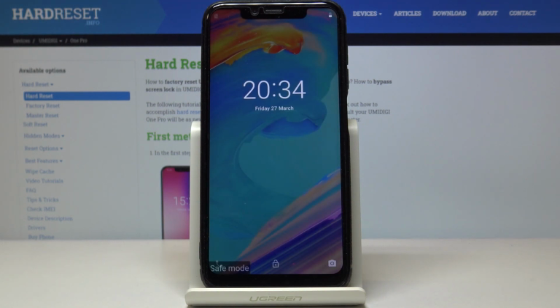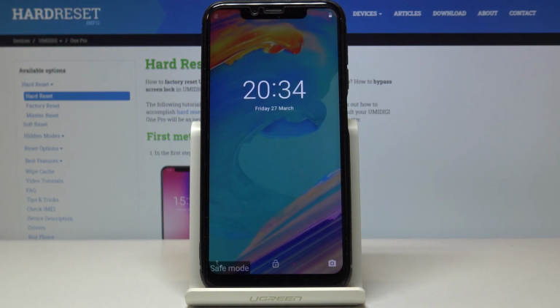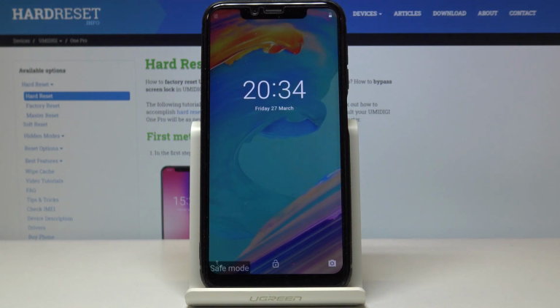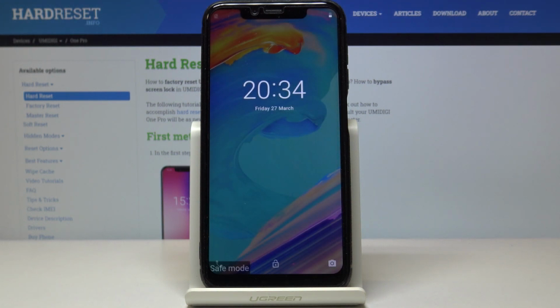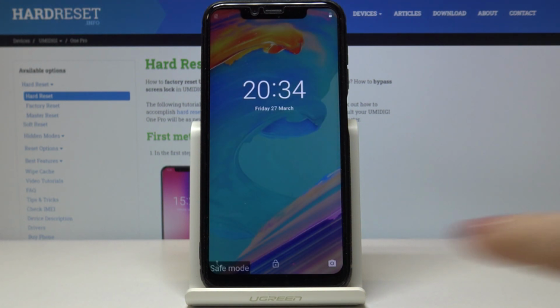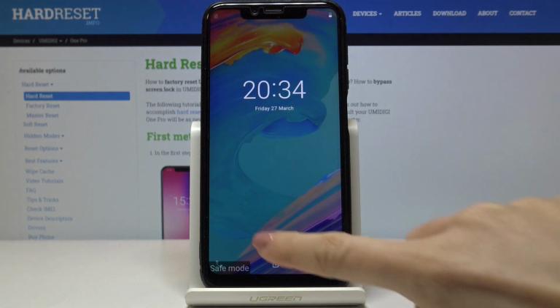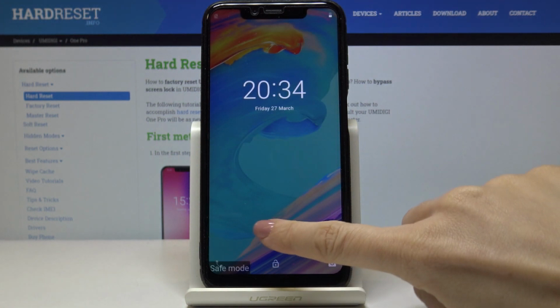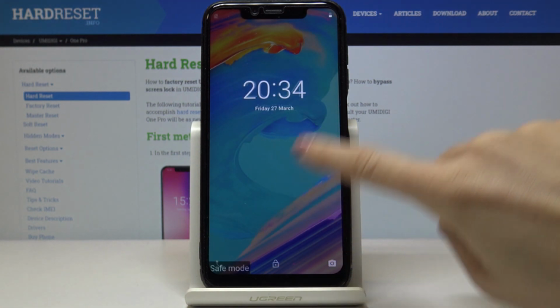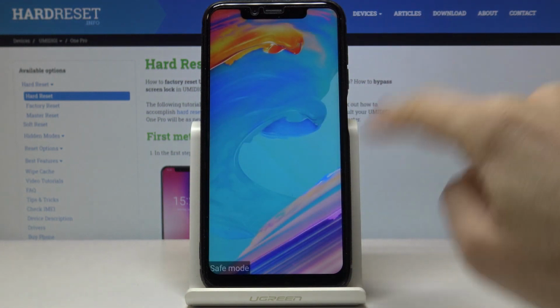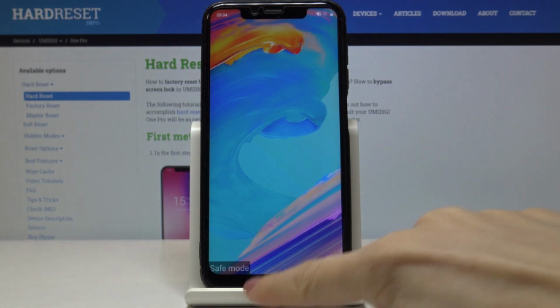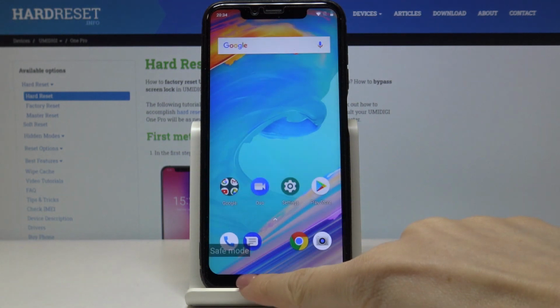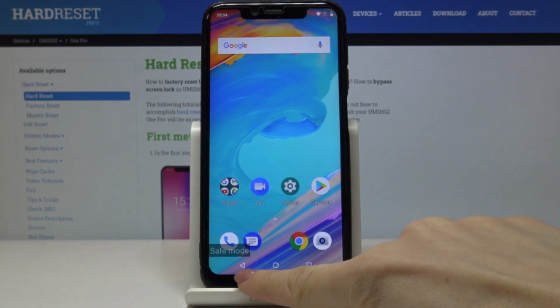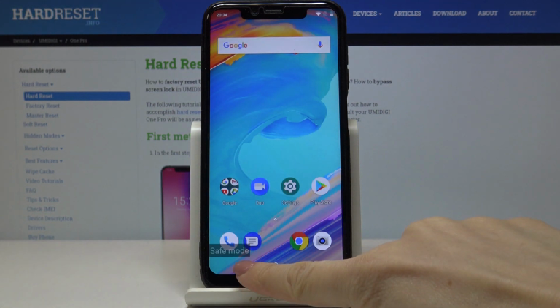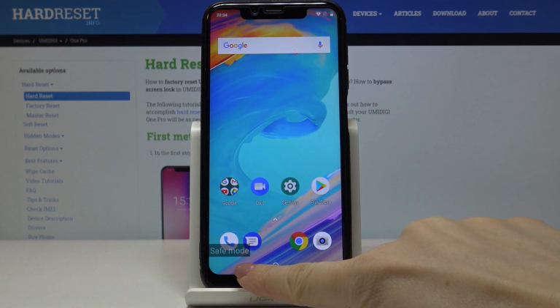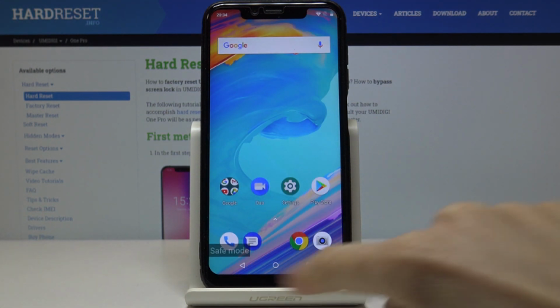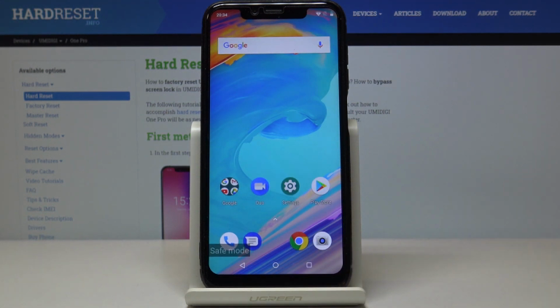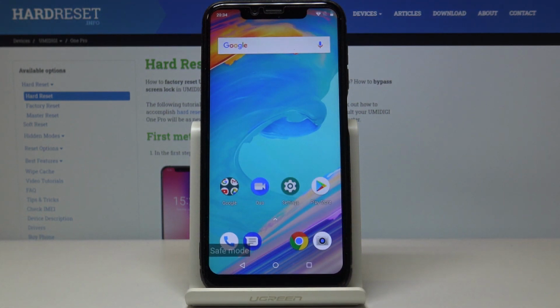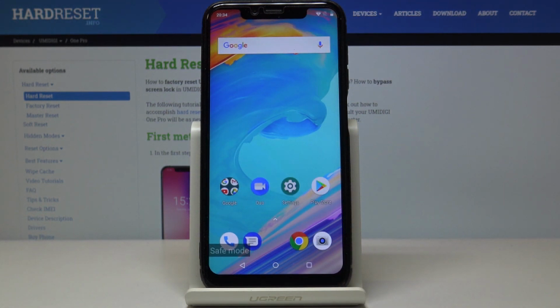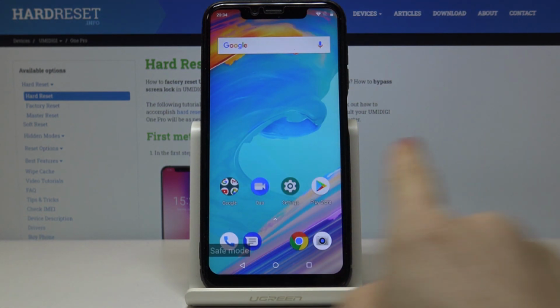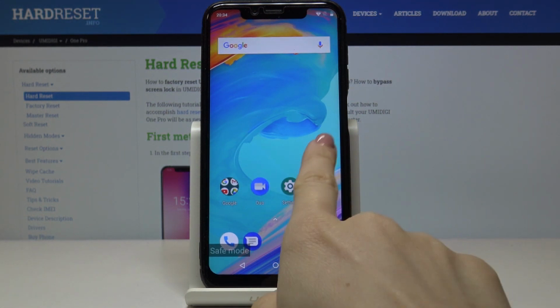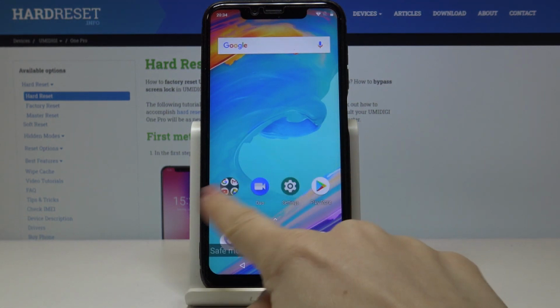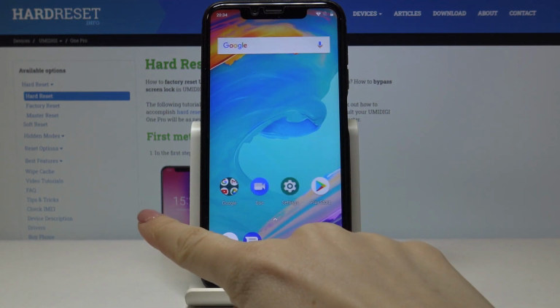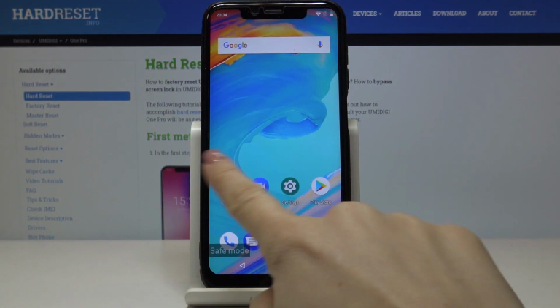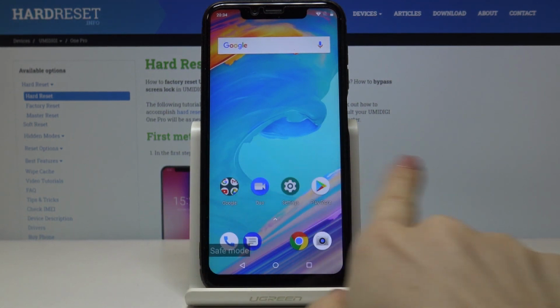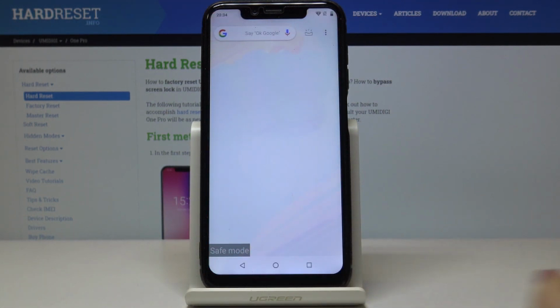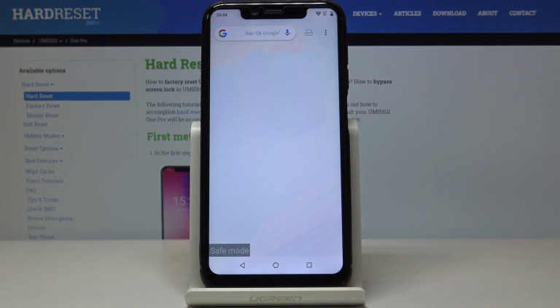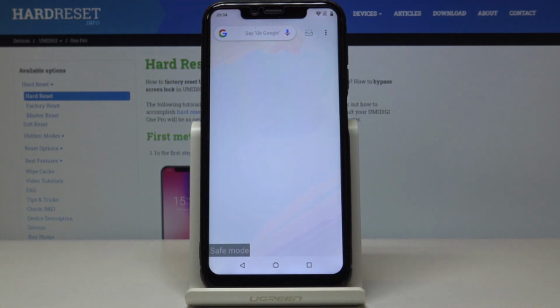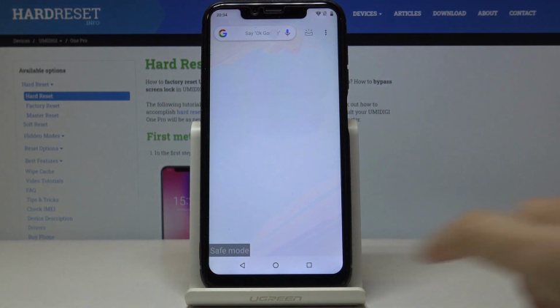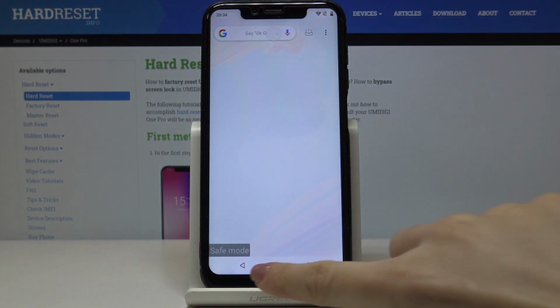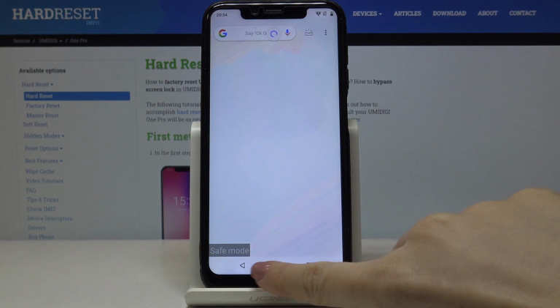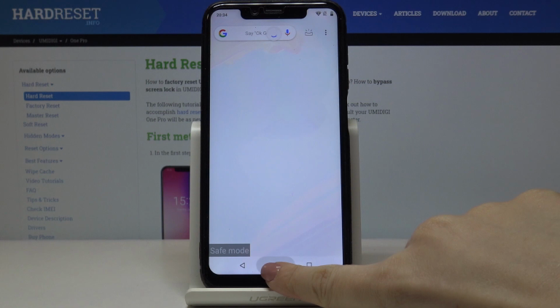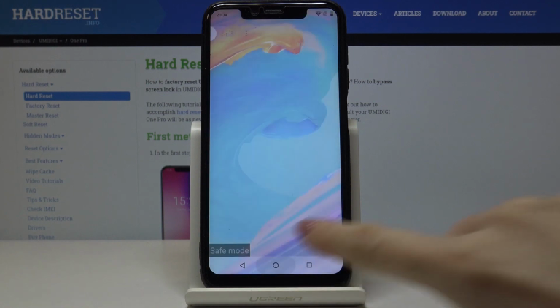And that's it — as you can see, we are now in safe mode. You've got a notification and you can use your device with all third-party apps deactivated.